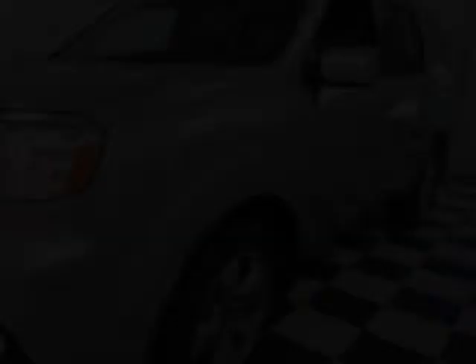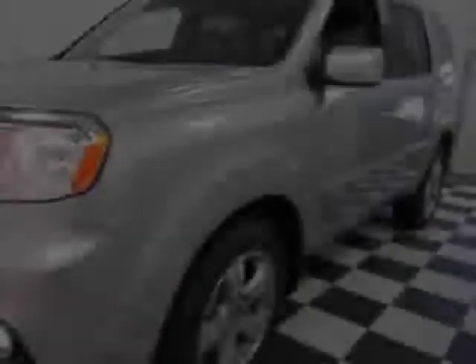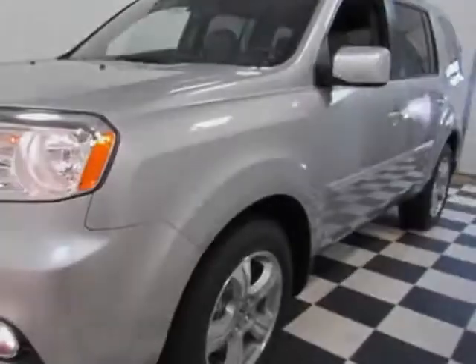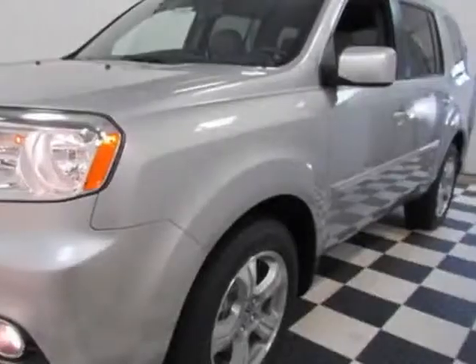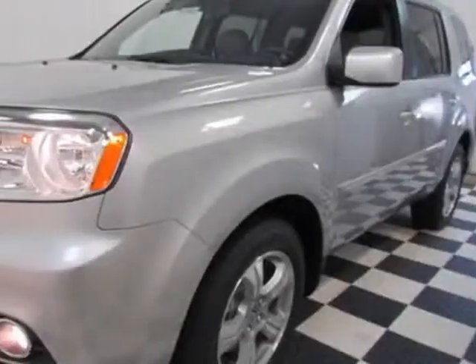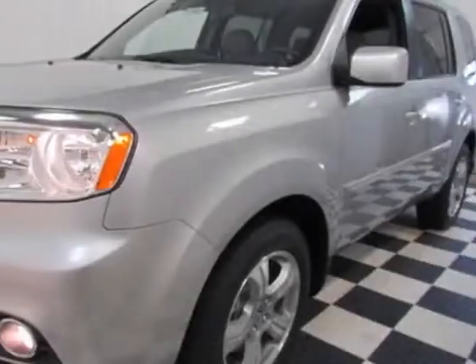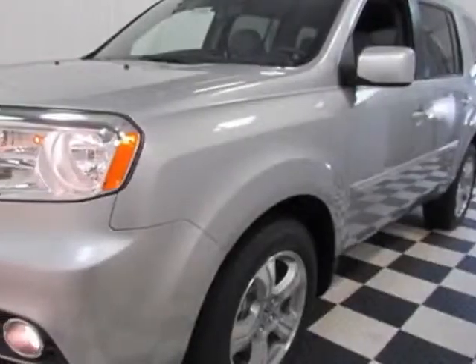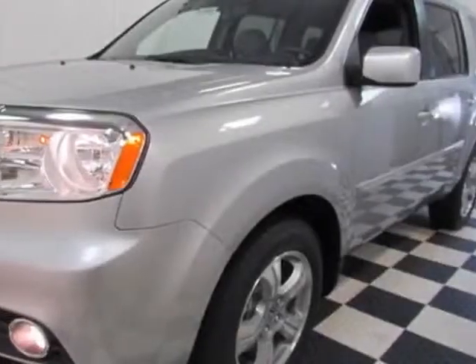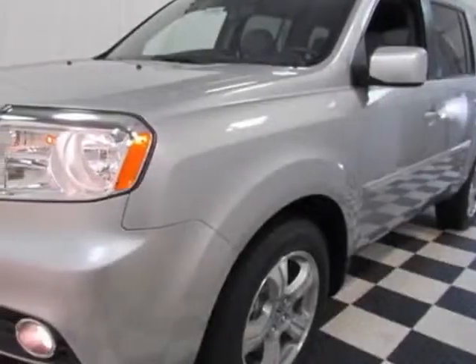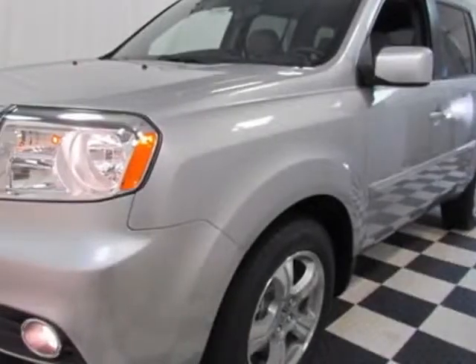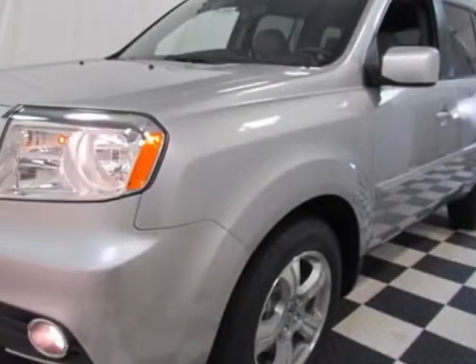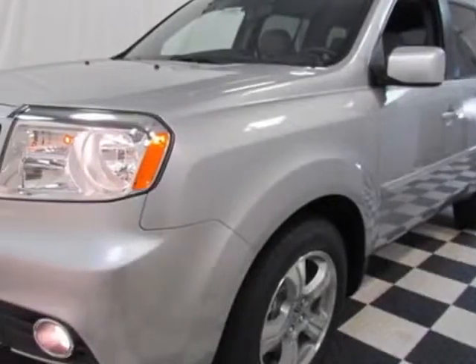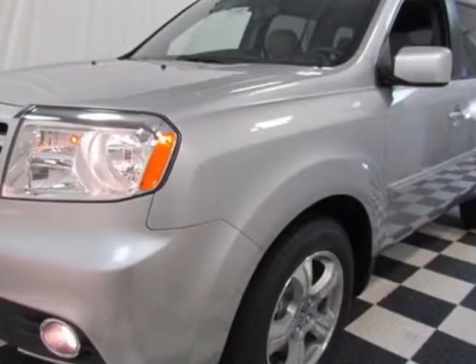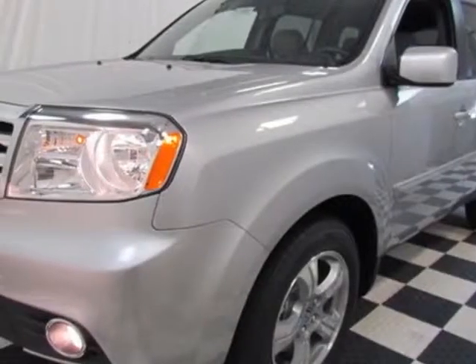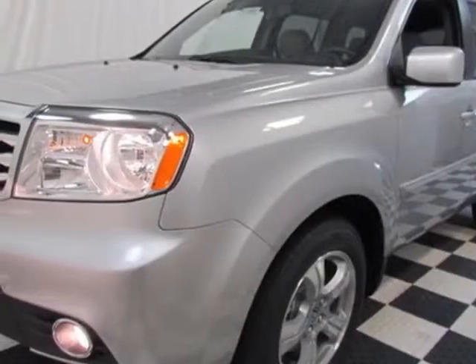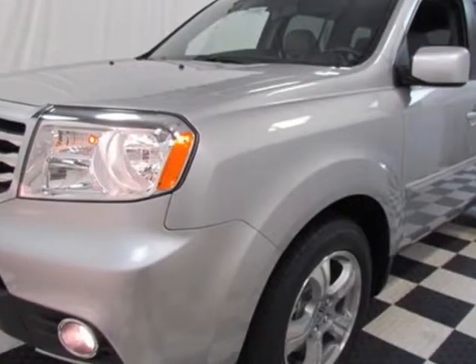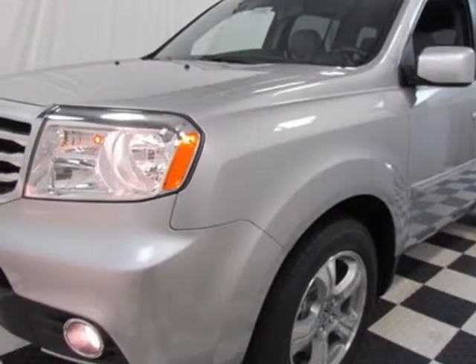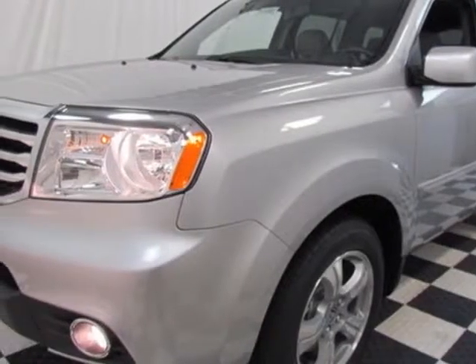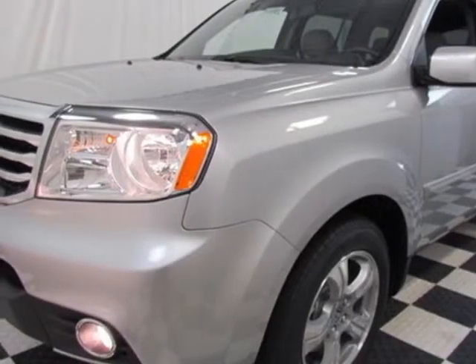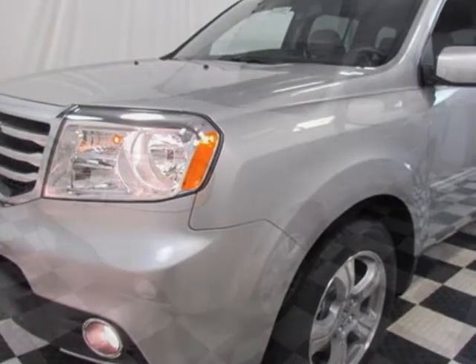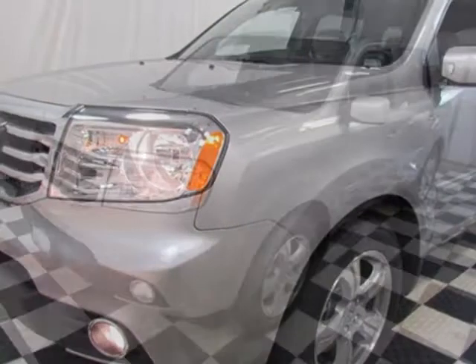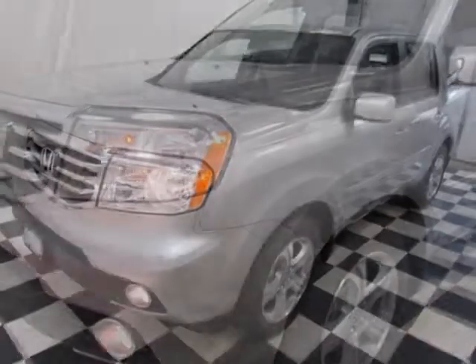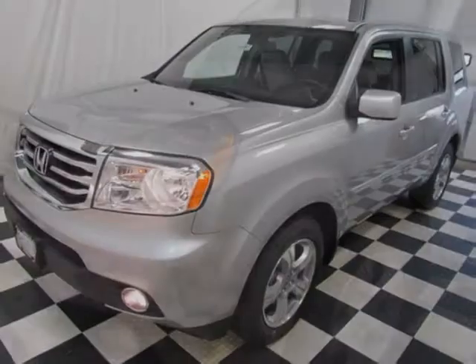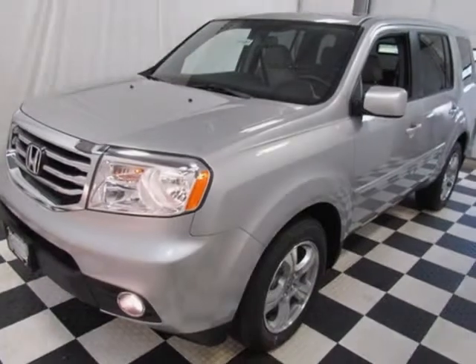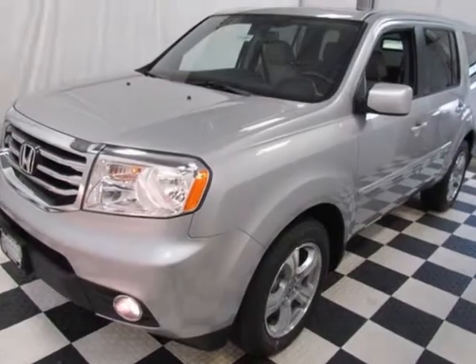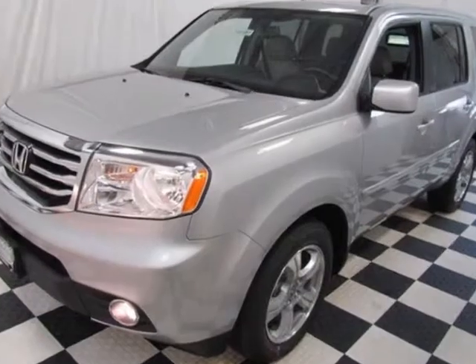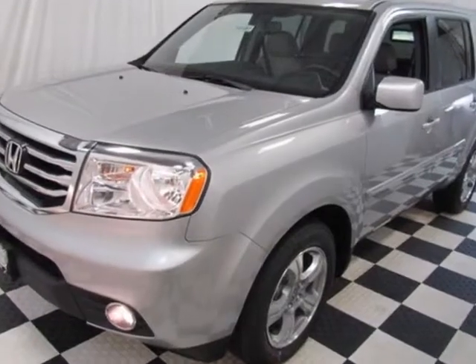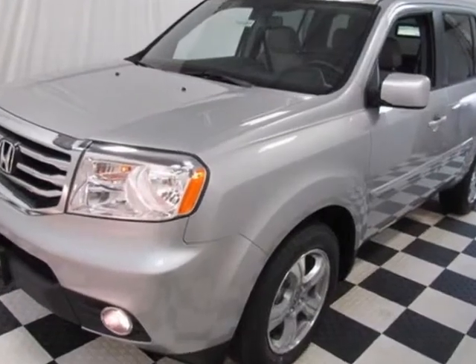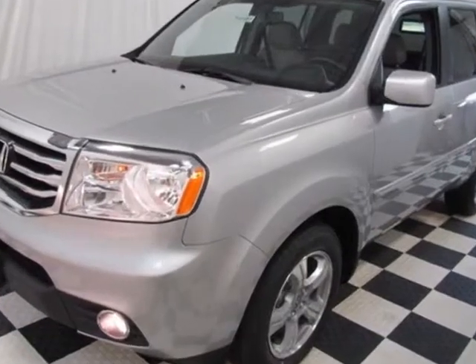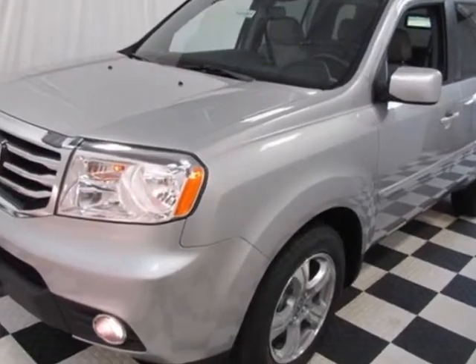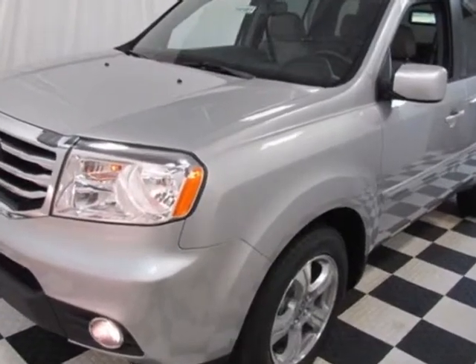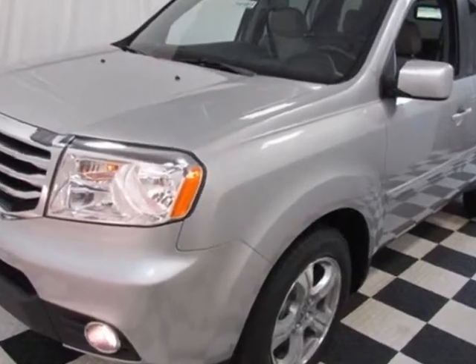Look at this new 2014 Honda Pilot. For your protection, this vehicle has a full factory warranty.